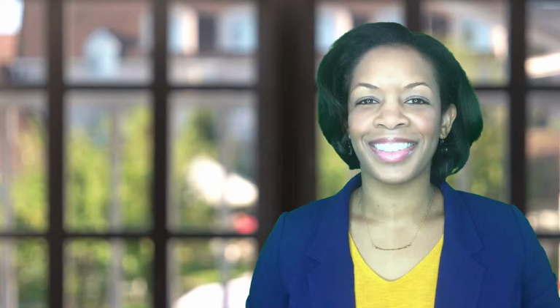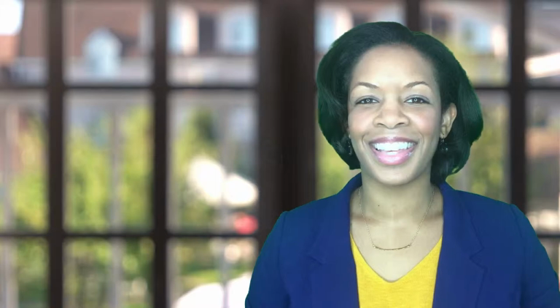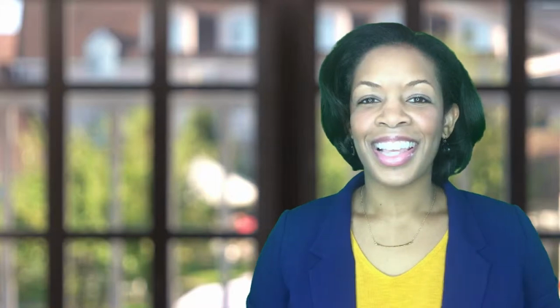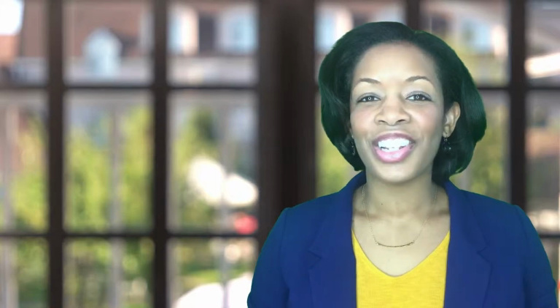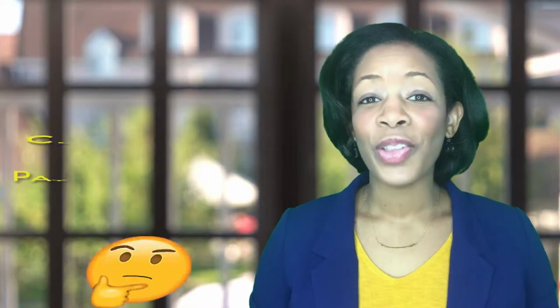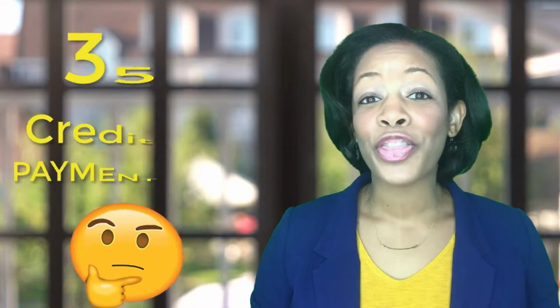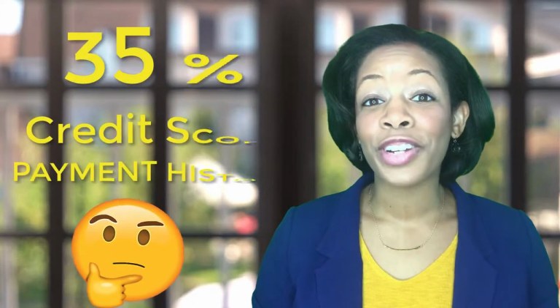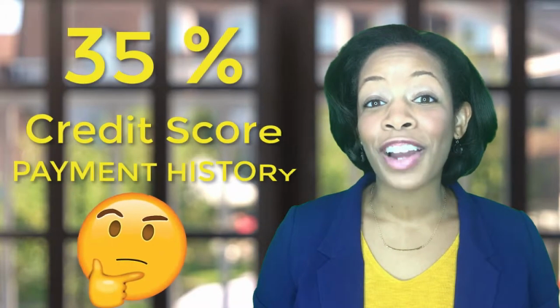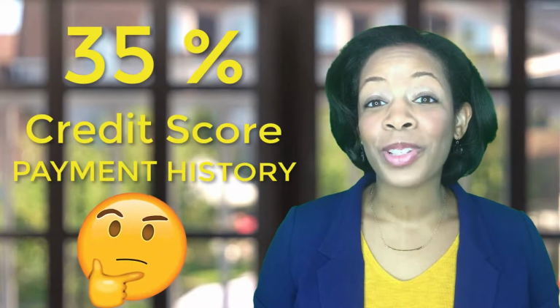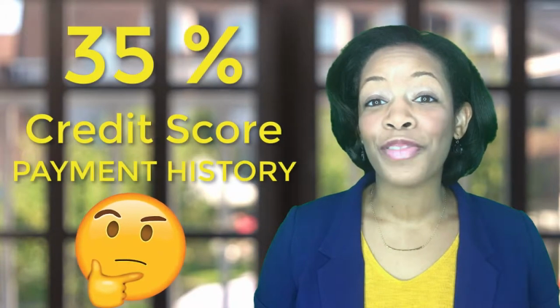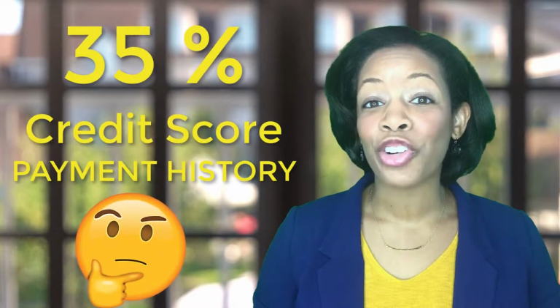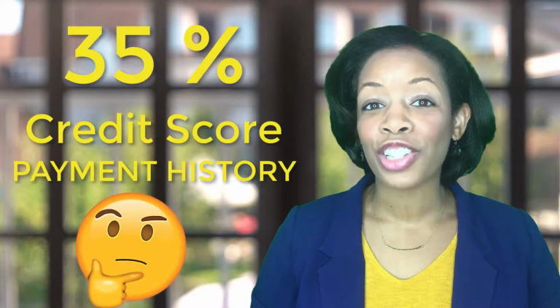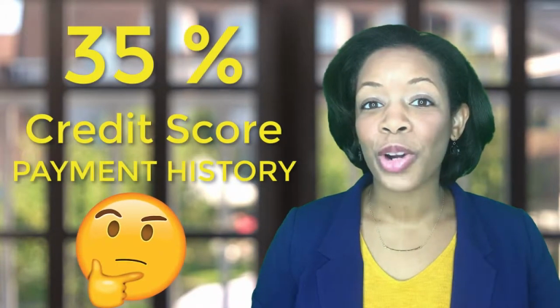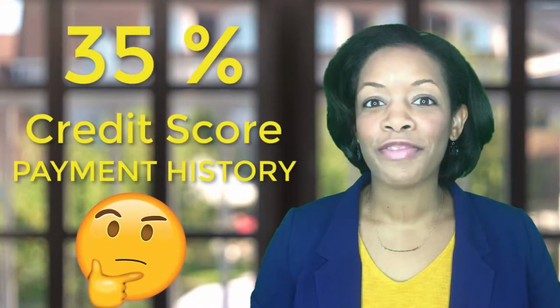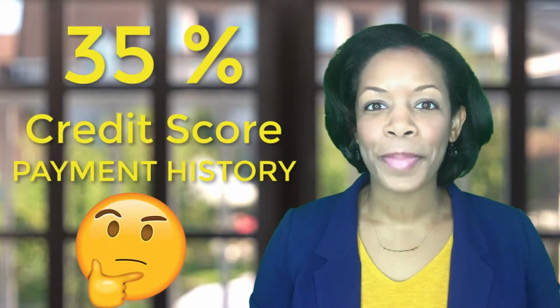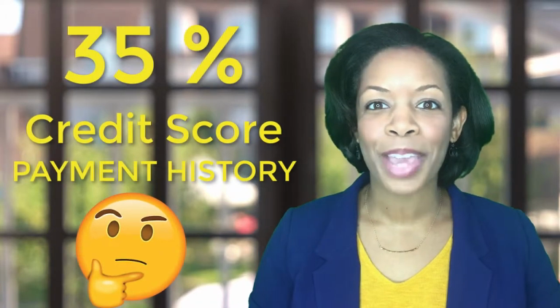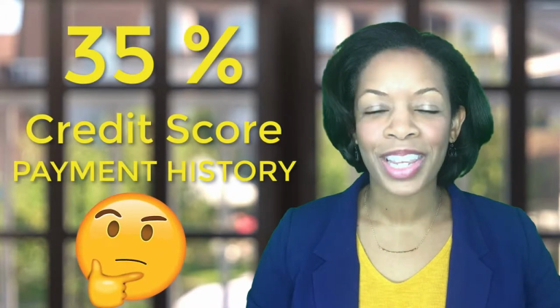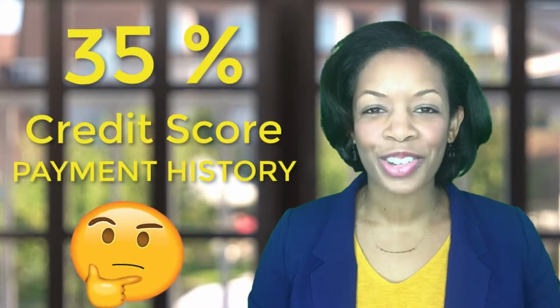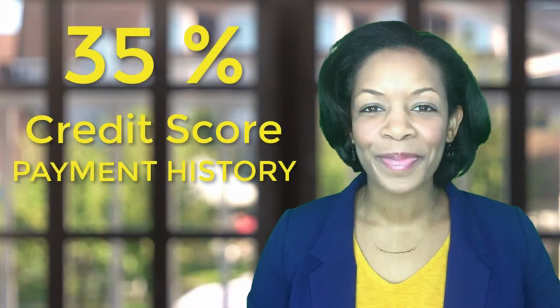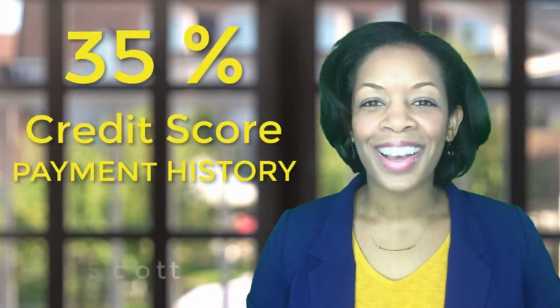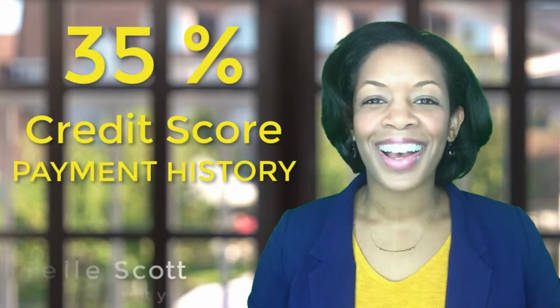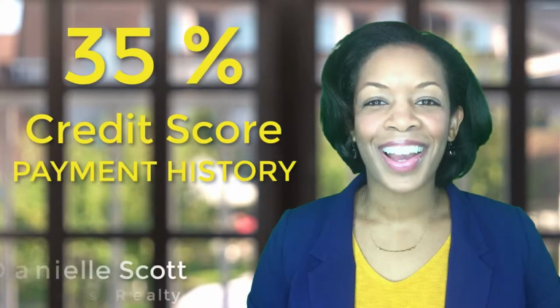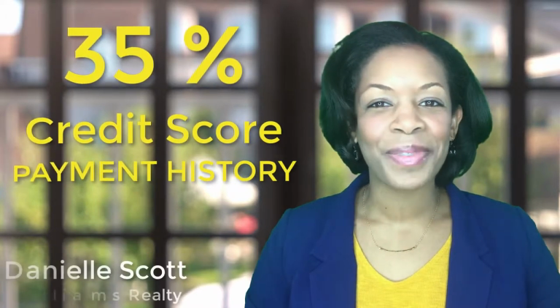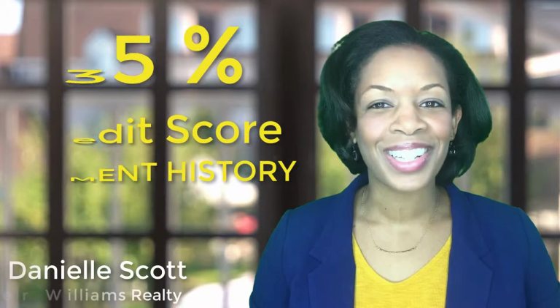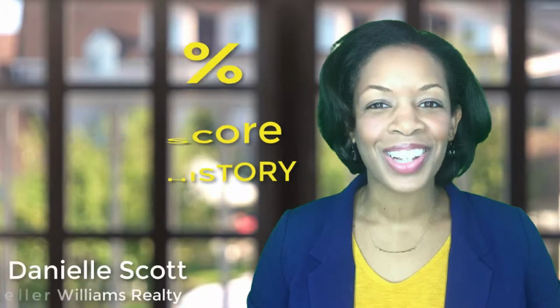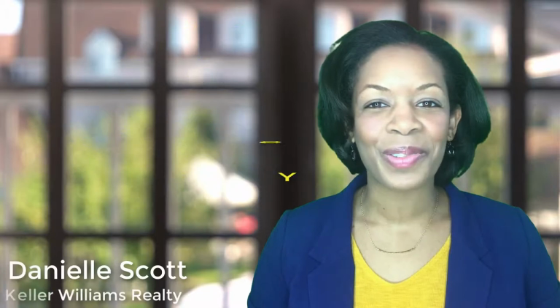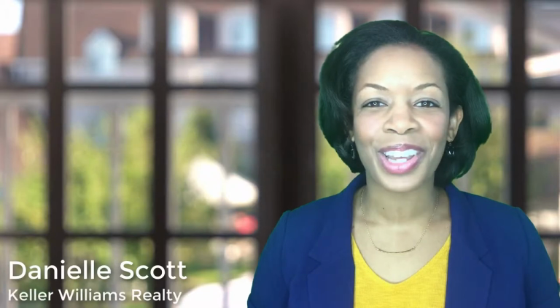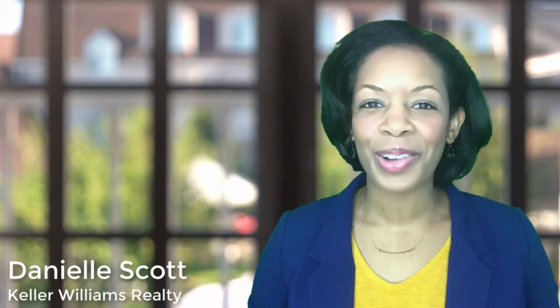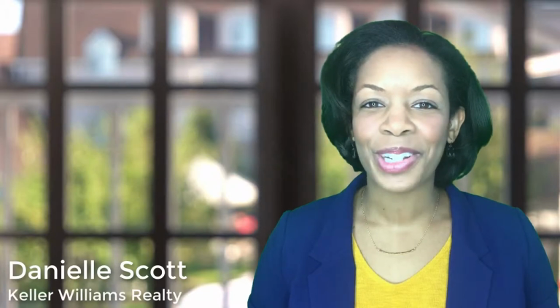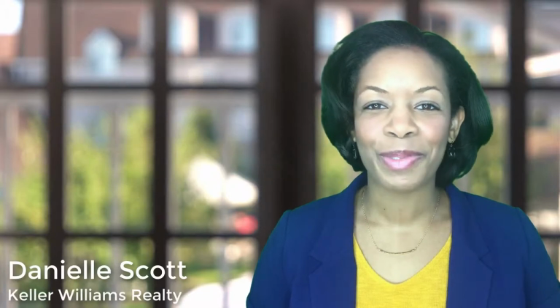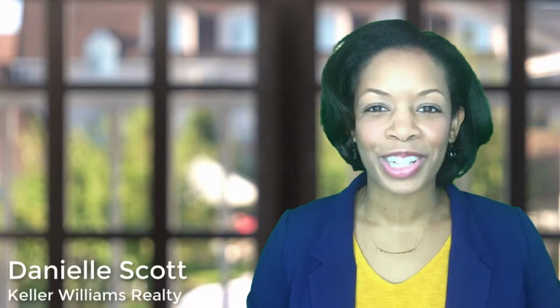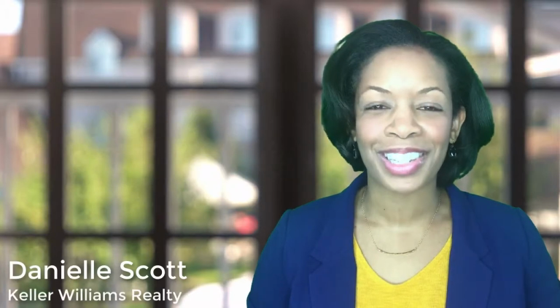Did you know that 35% of your credit score is from payment history? Hi, I'm Danielle Scott with Keller Williams Realty.